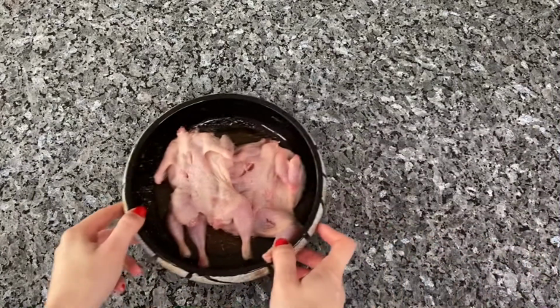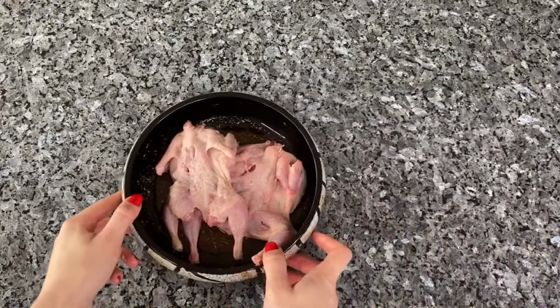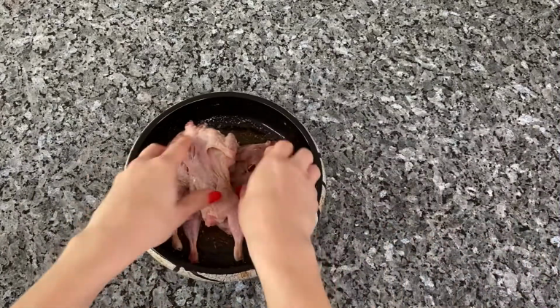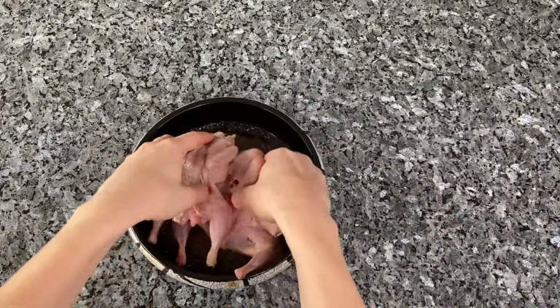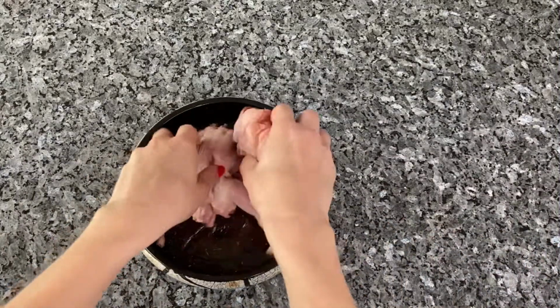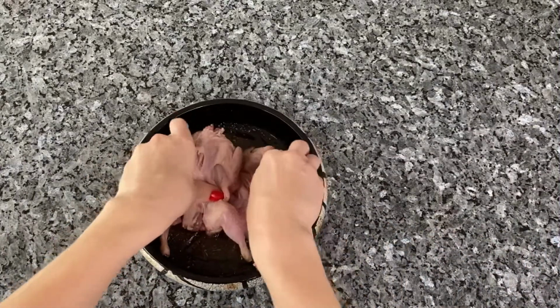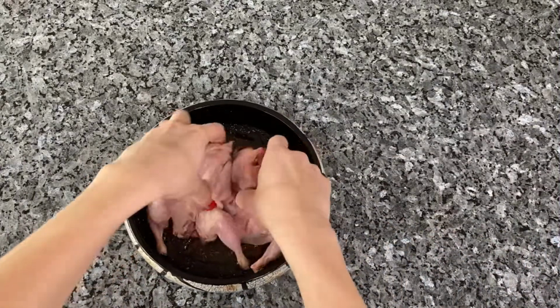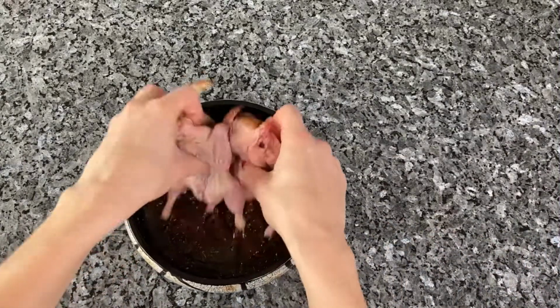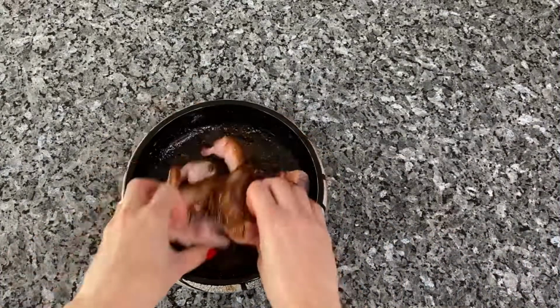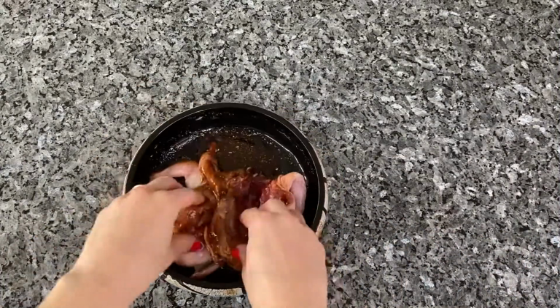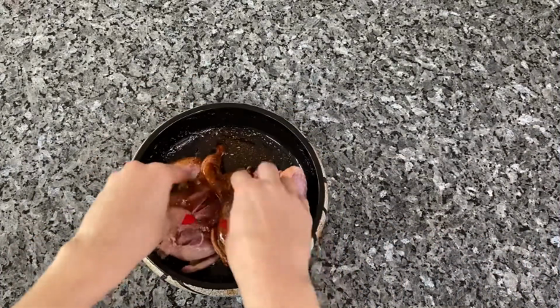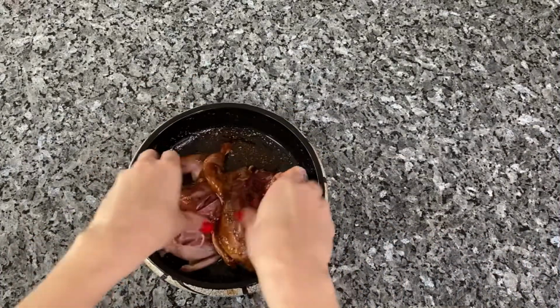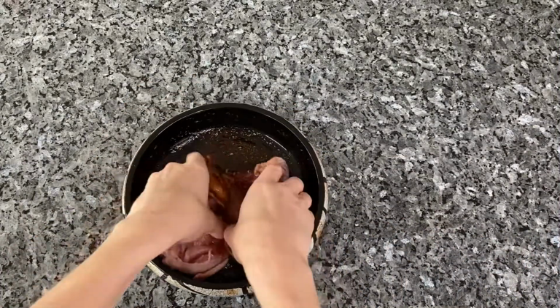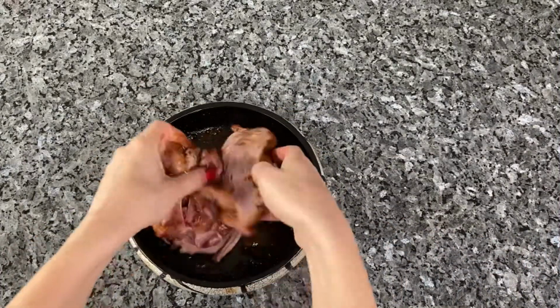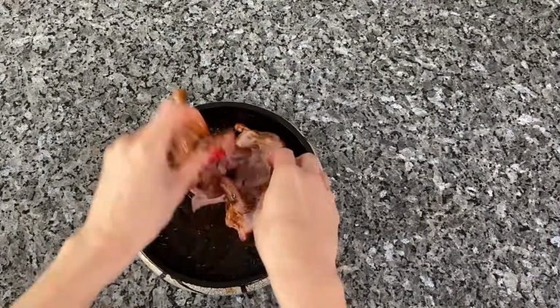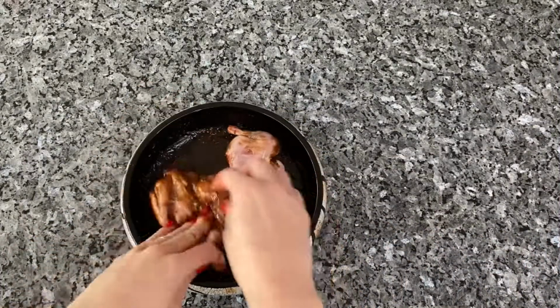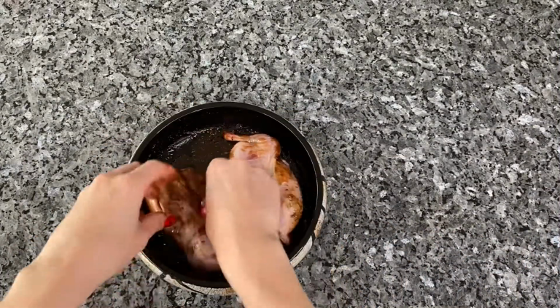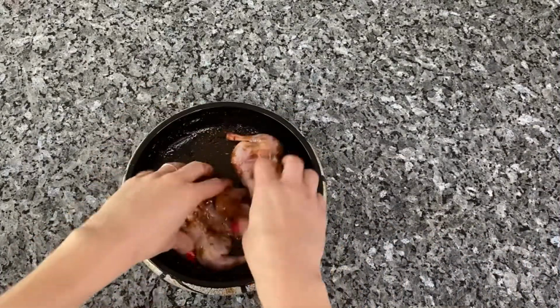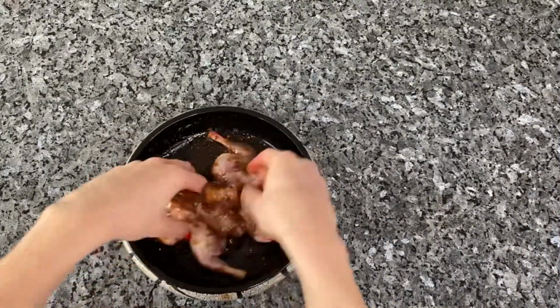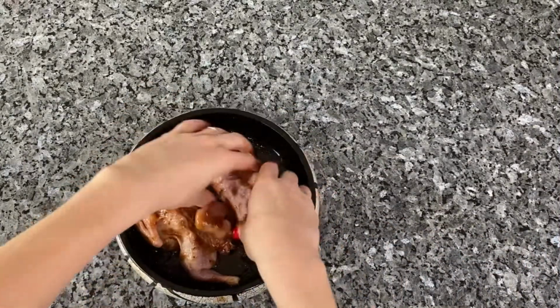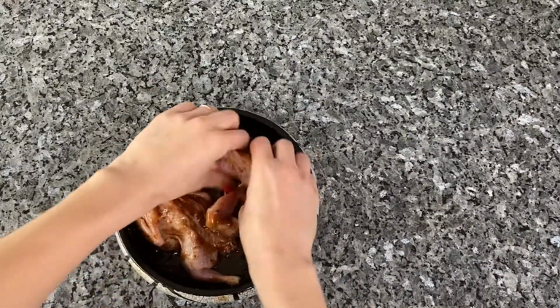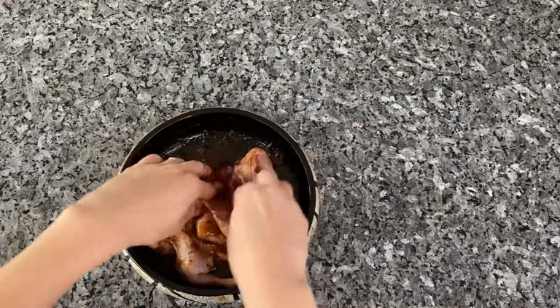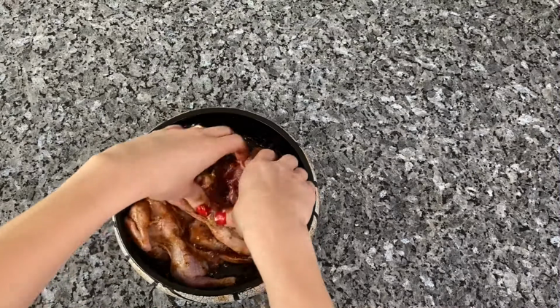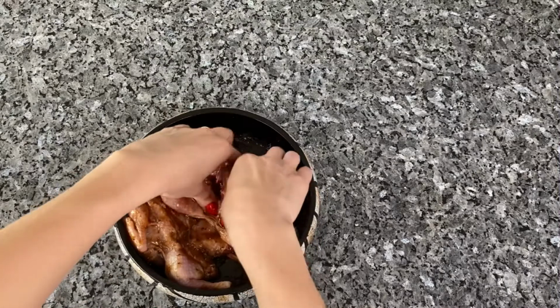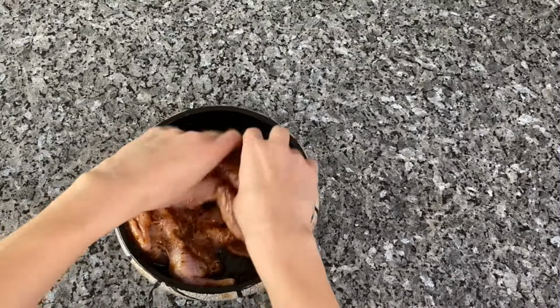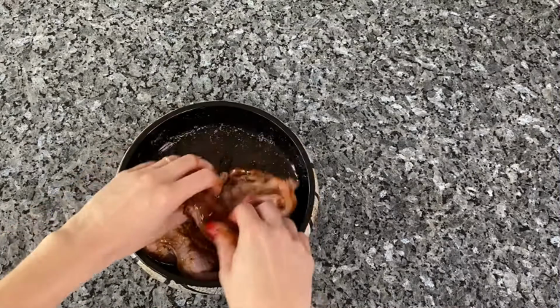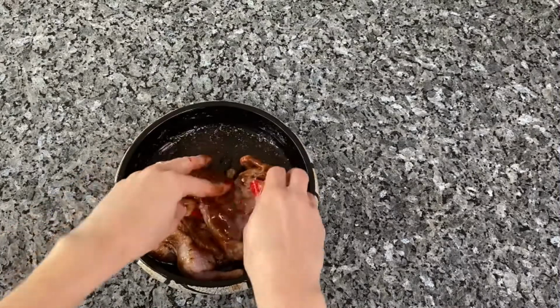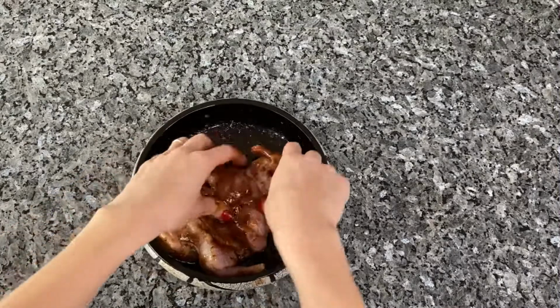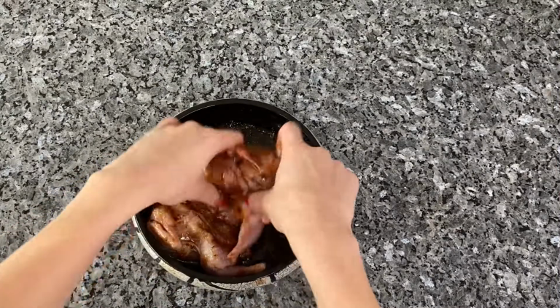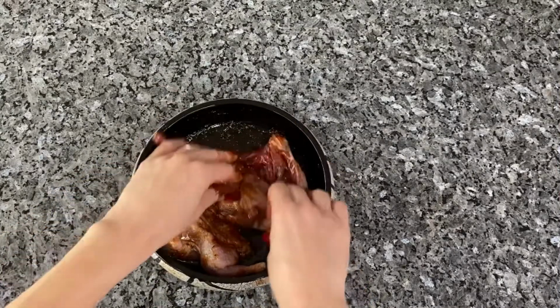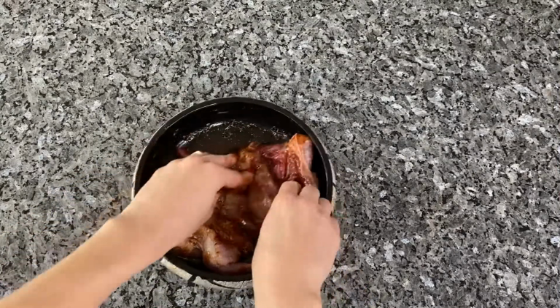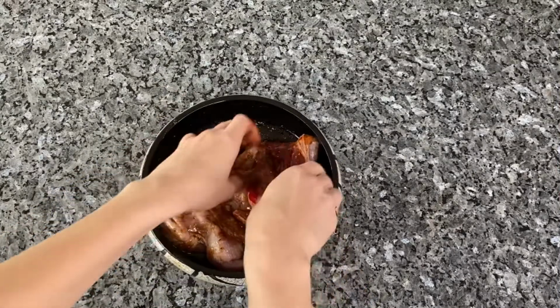Thoroughly baste the quail in the sauce, cover with cling film, and refrigerate for about 6 hours before baking.